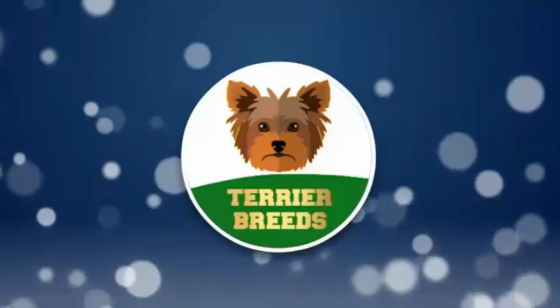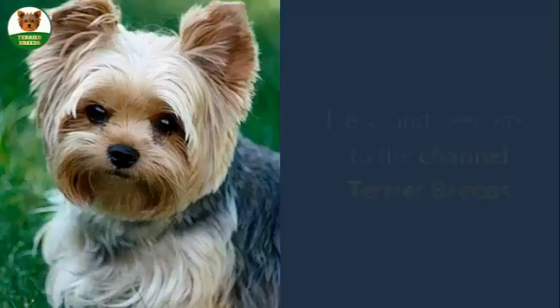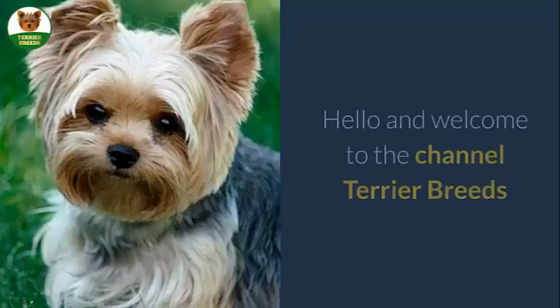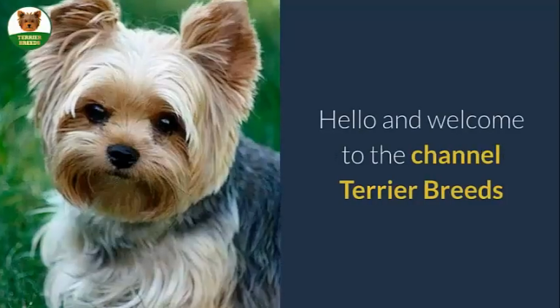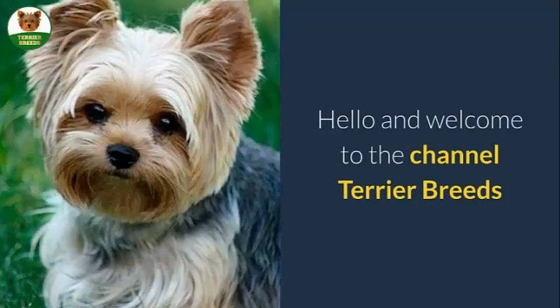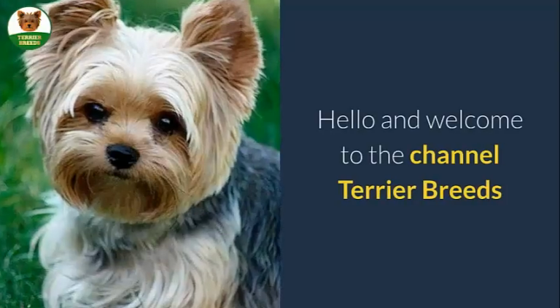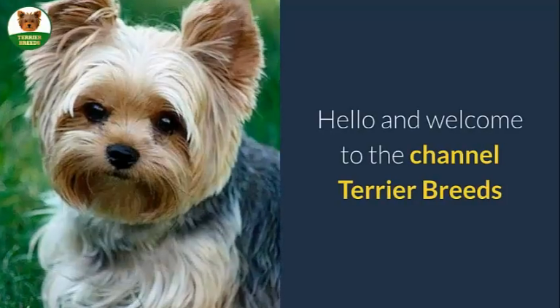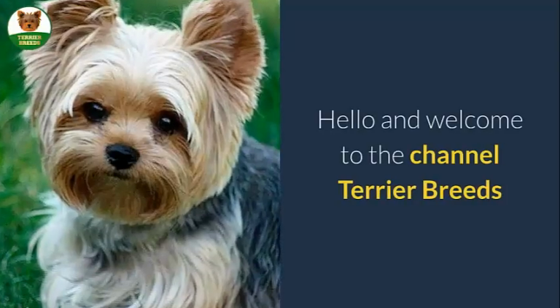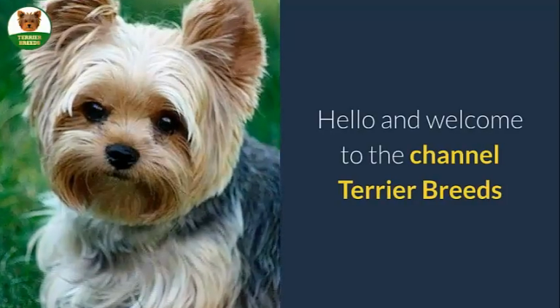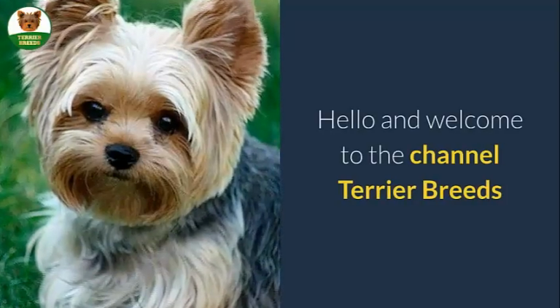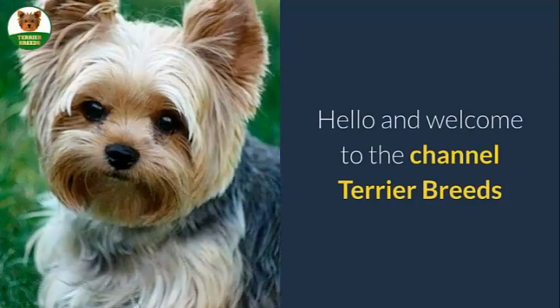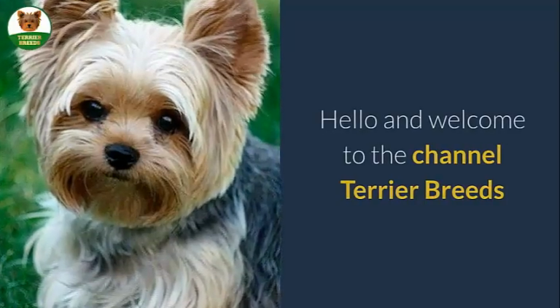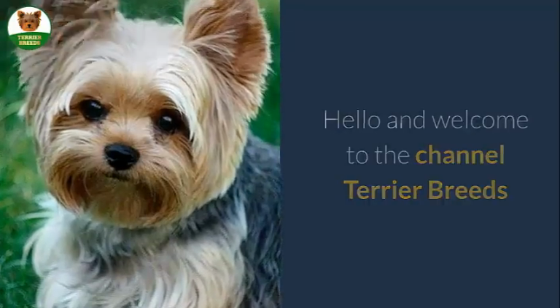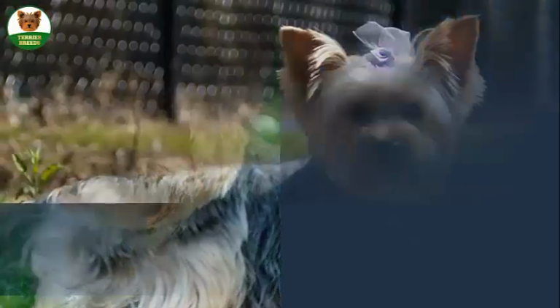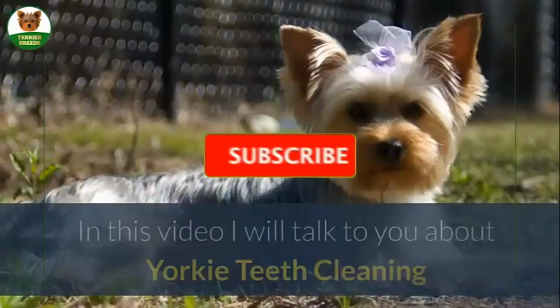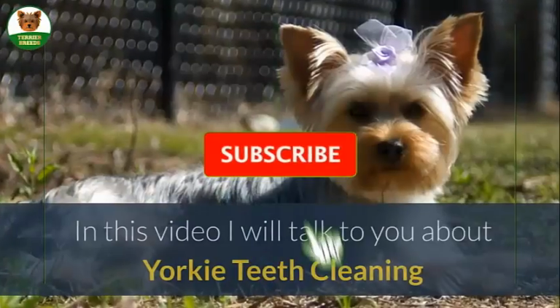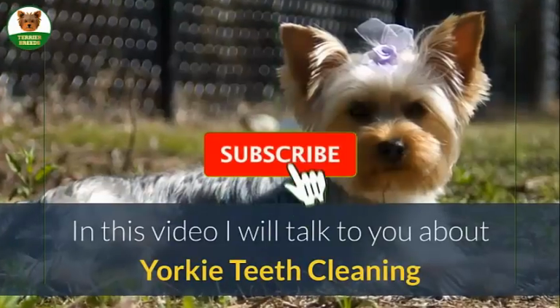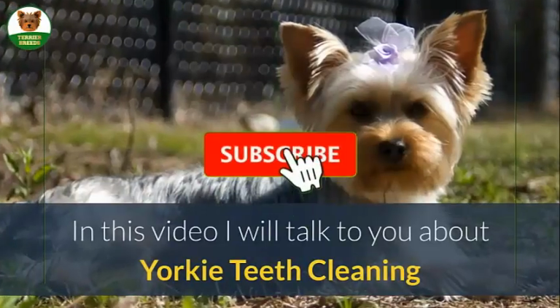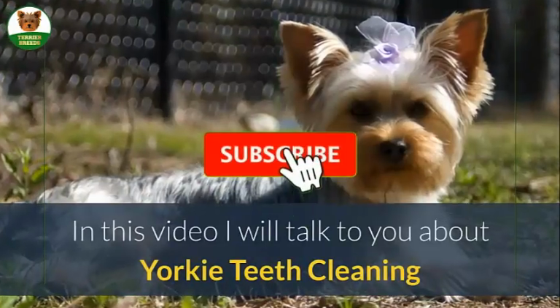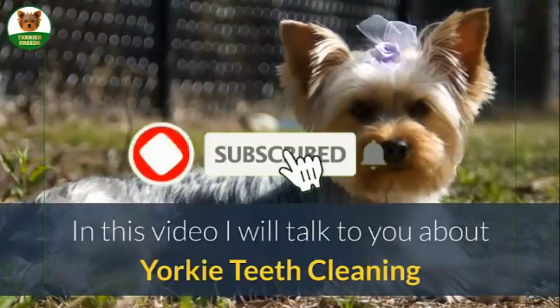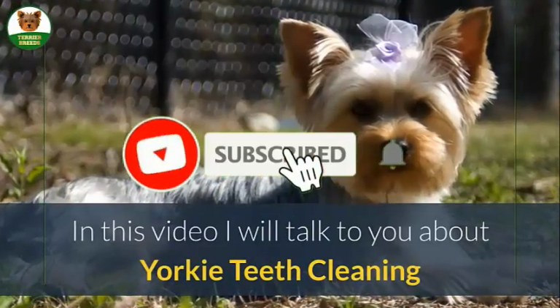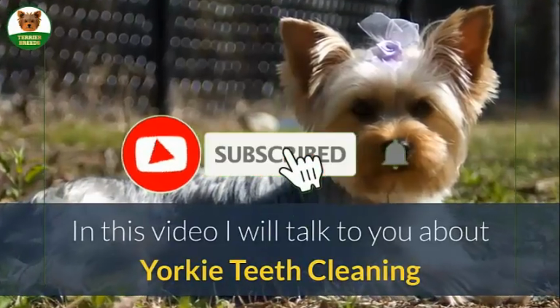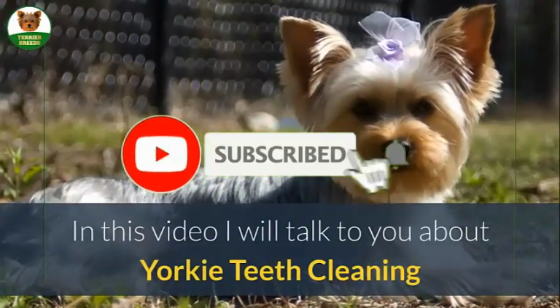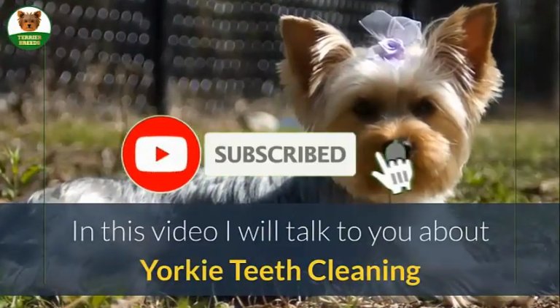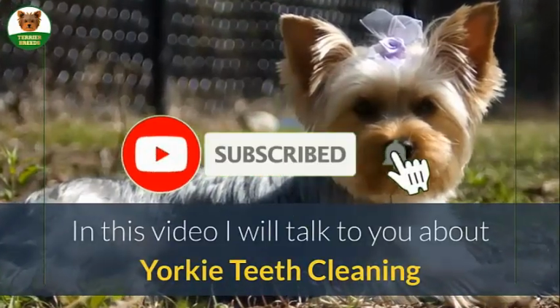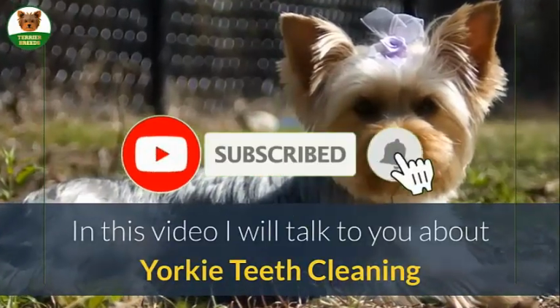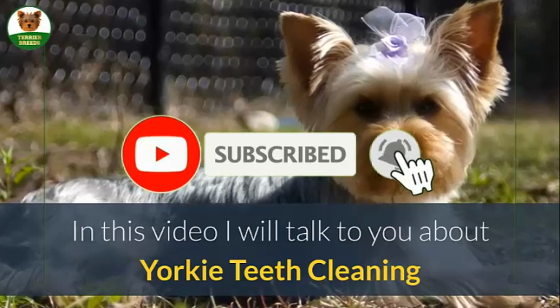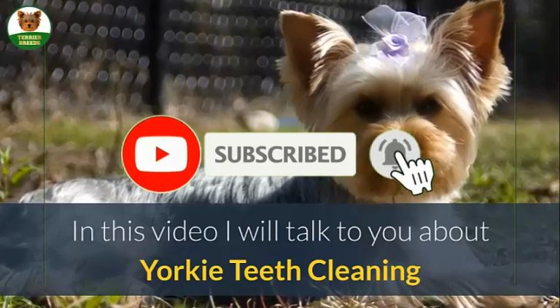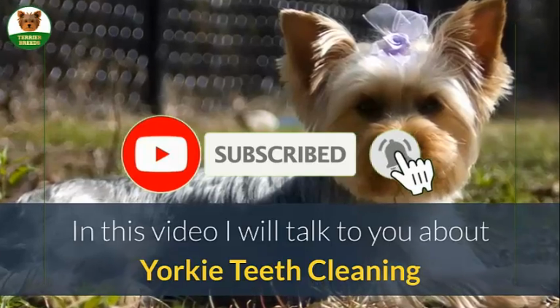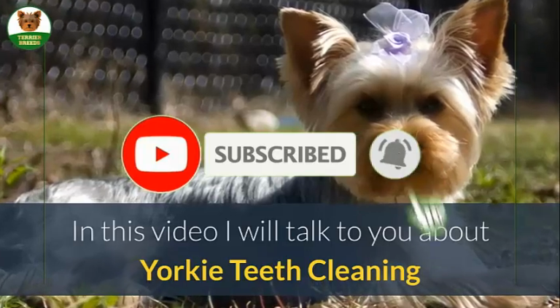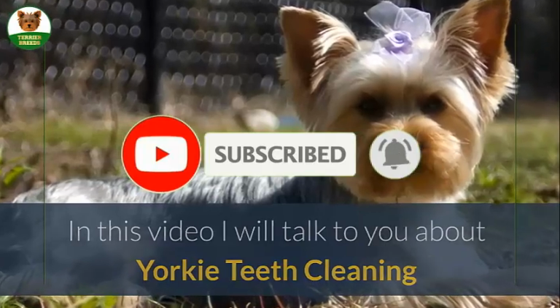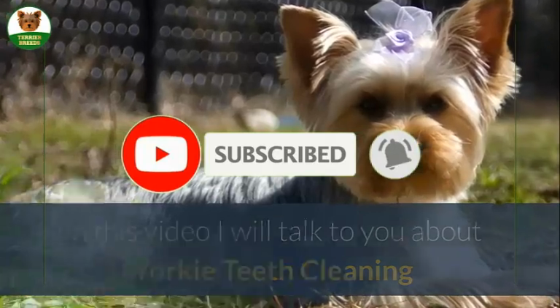Hello and welcome to the channel Terrier Breeds. In this video I will talk to you about Yorkie teeth cleaning.